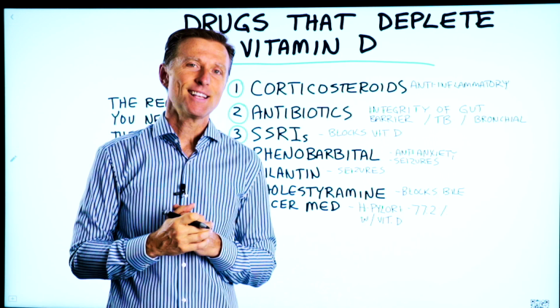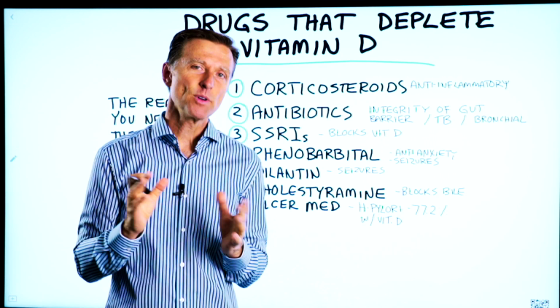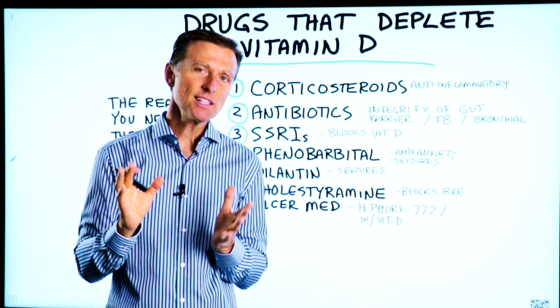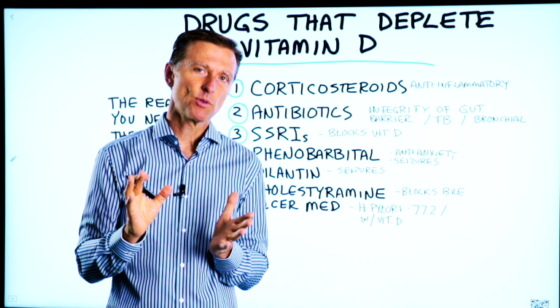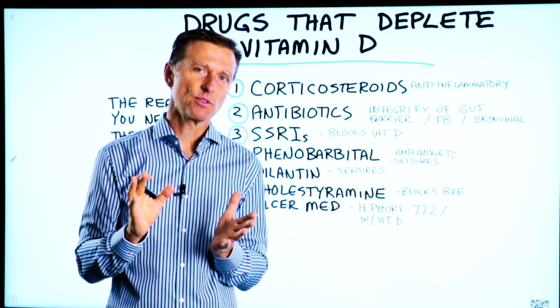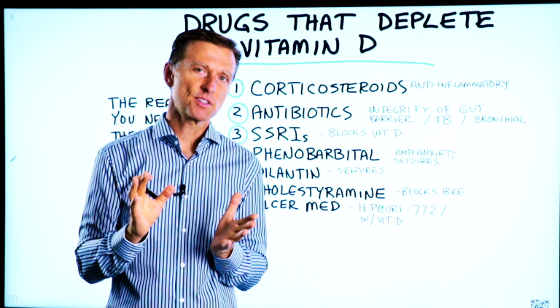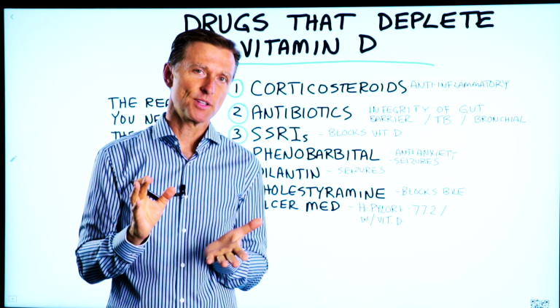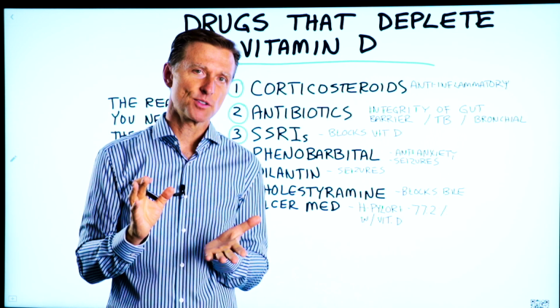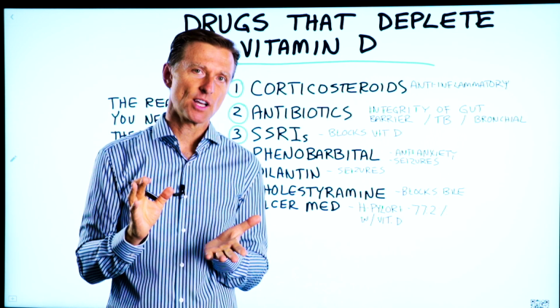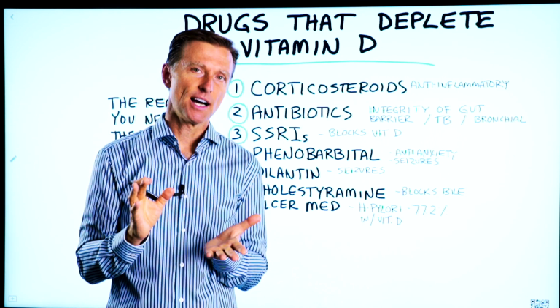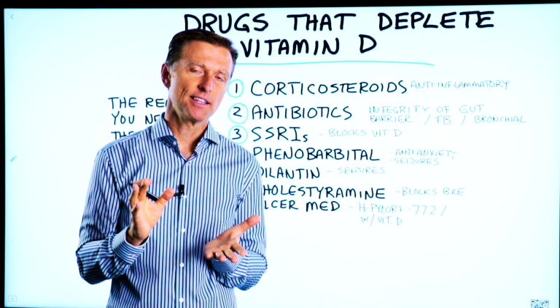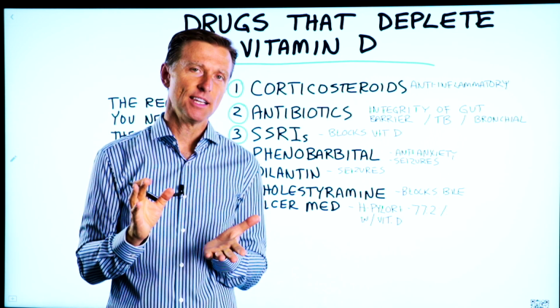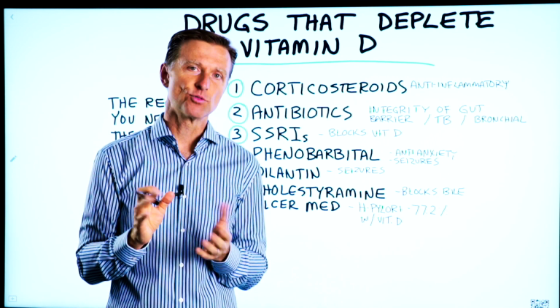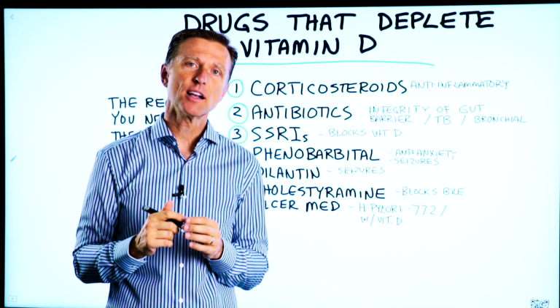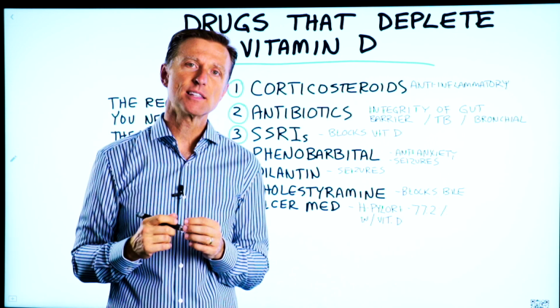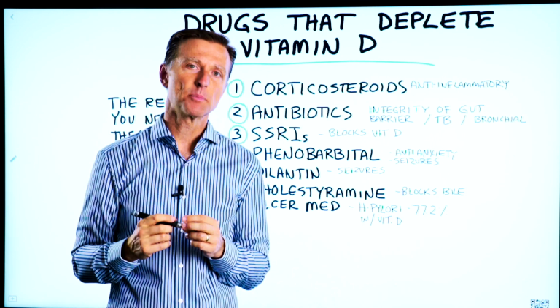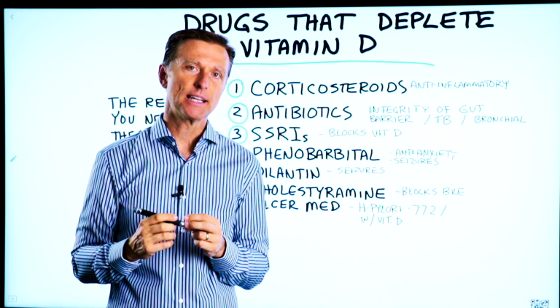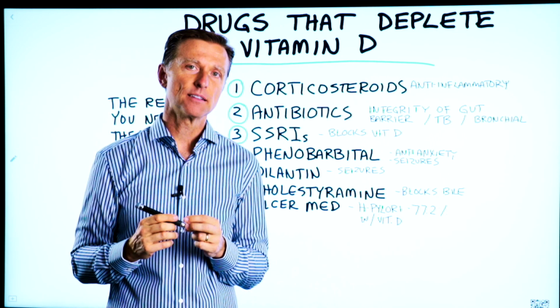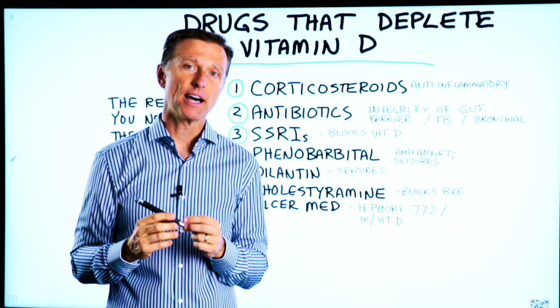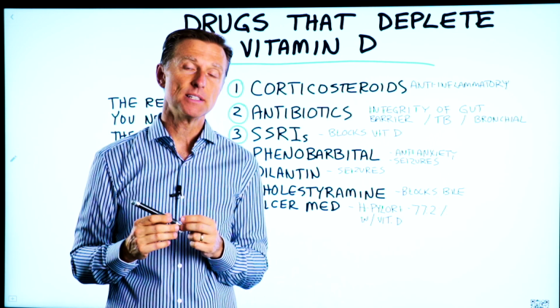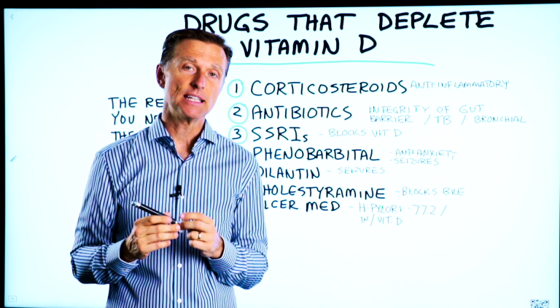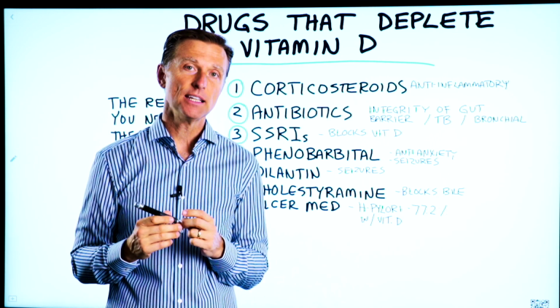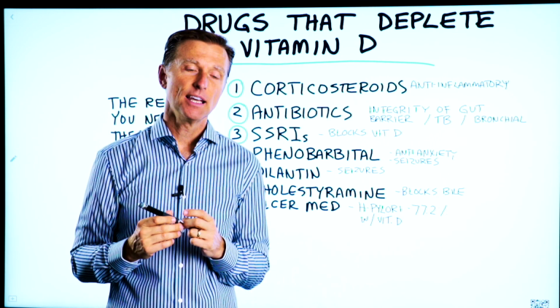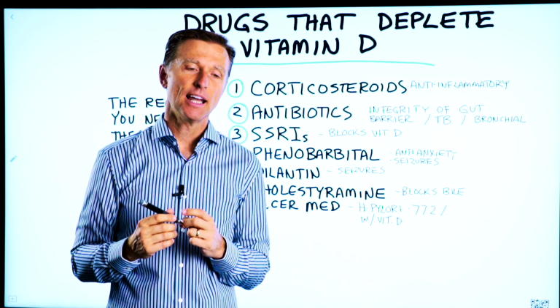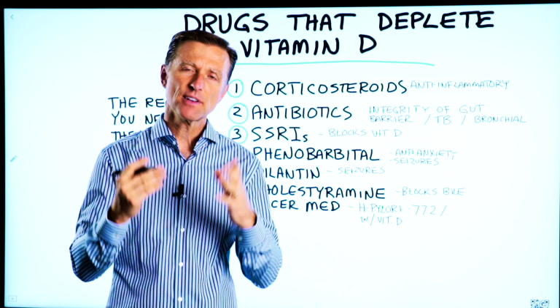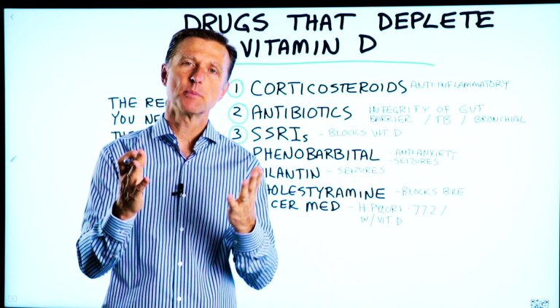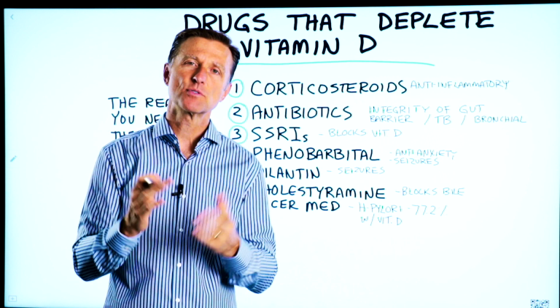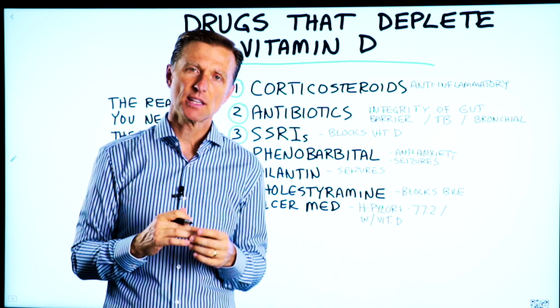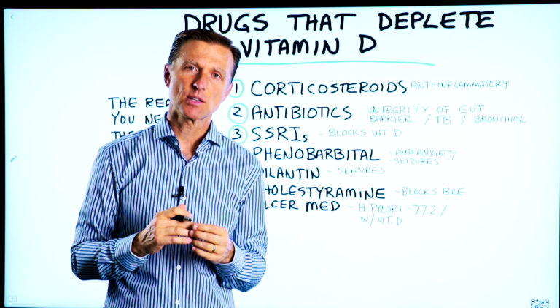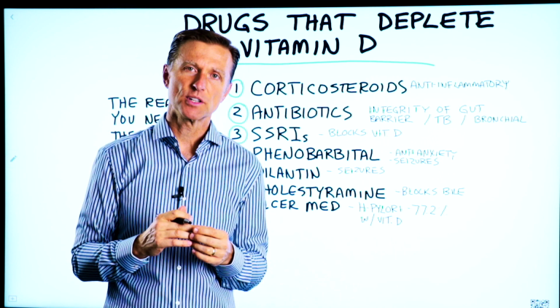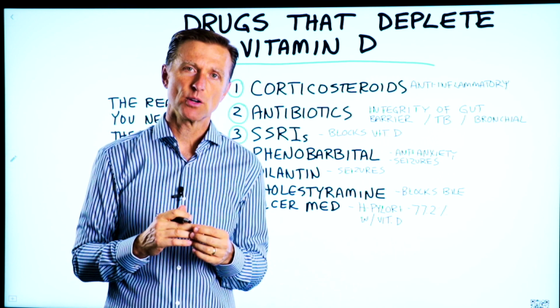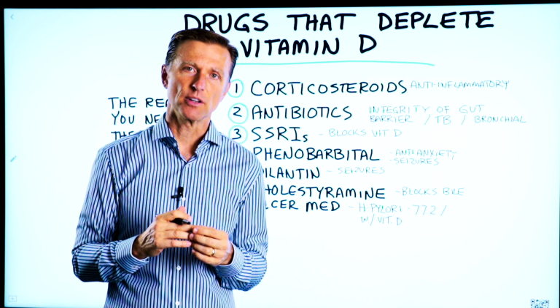Recently I was doing some research on the drugs that deplete vitamin D. I found some interesting things I want to share with you.